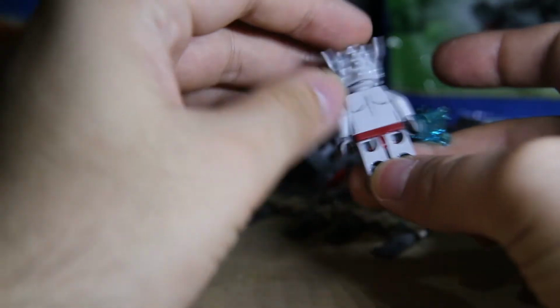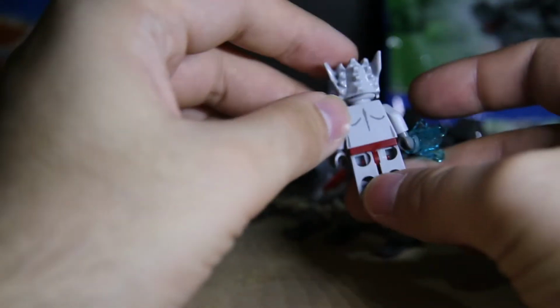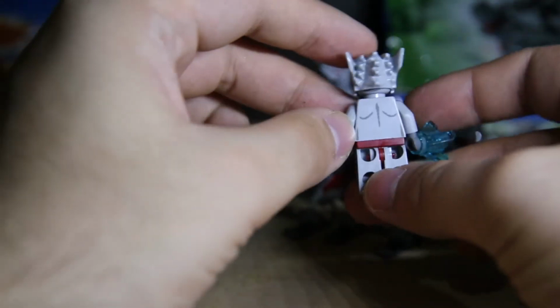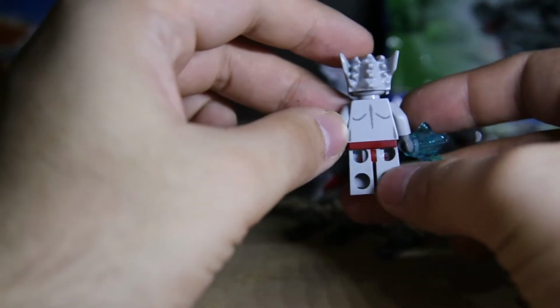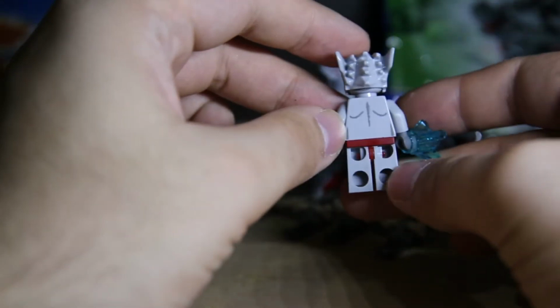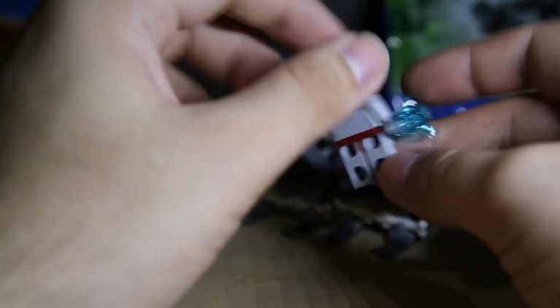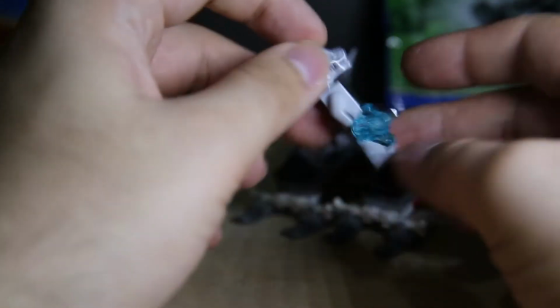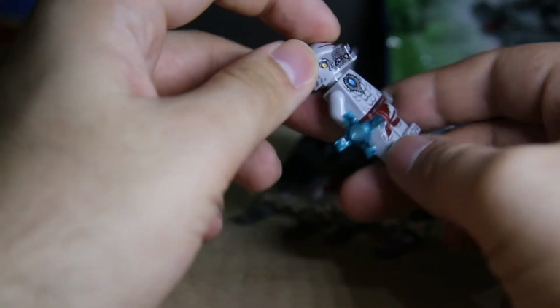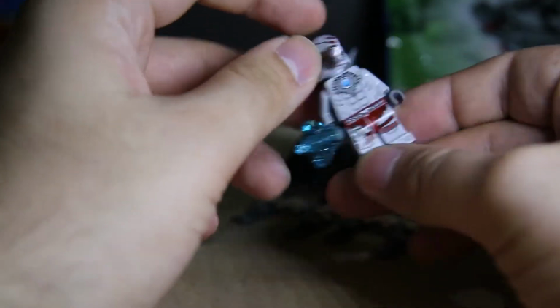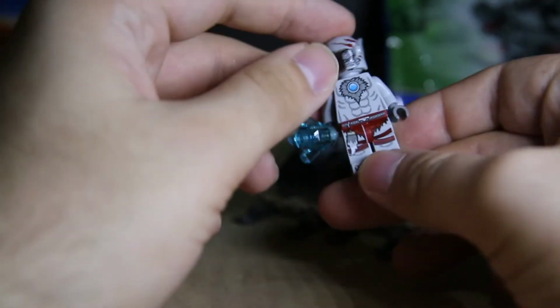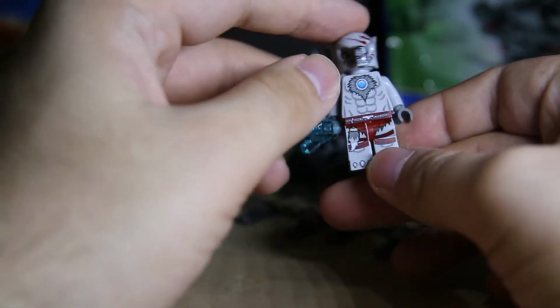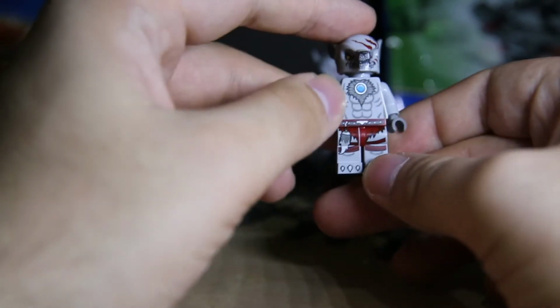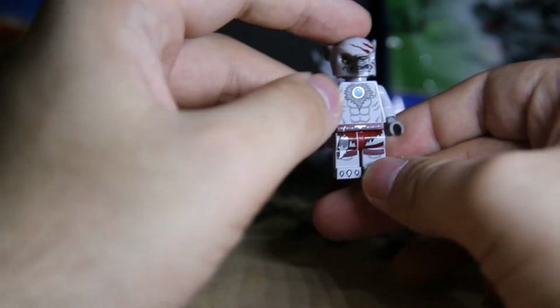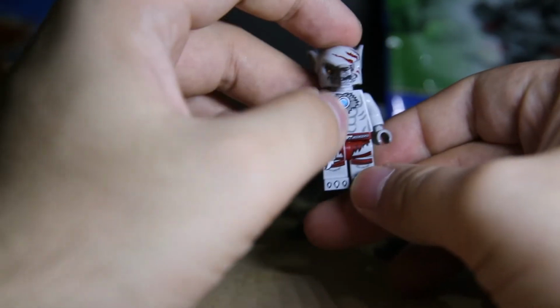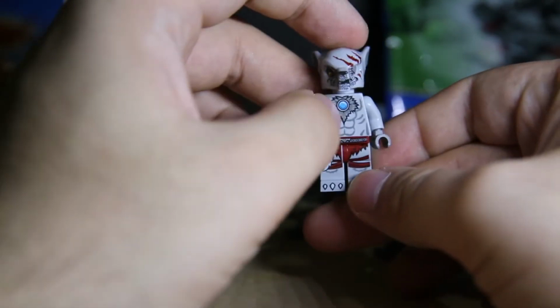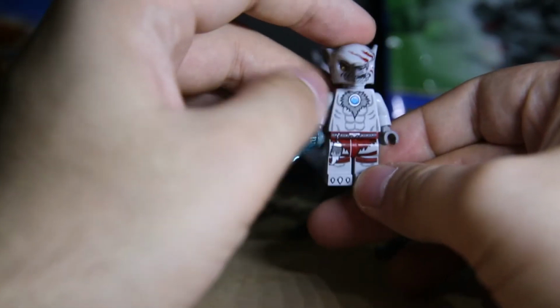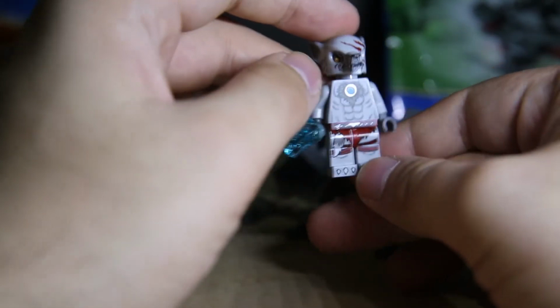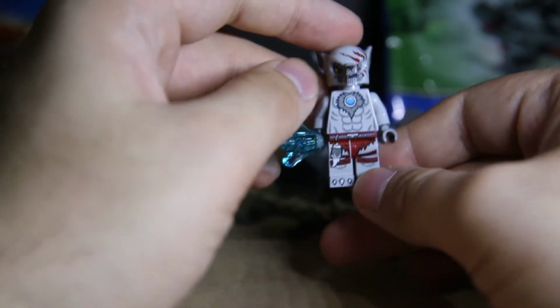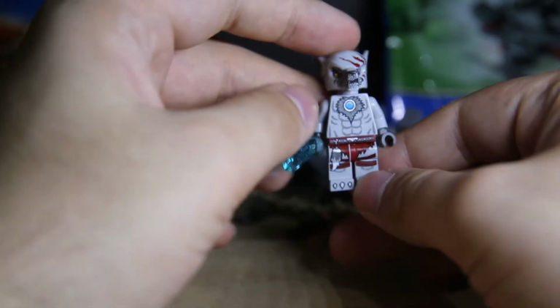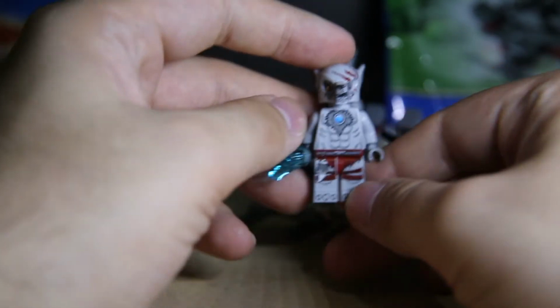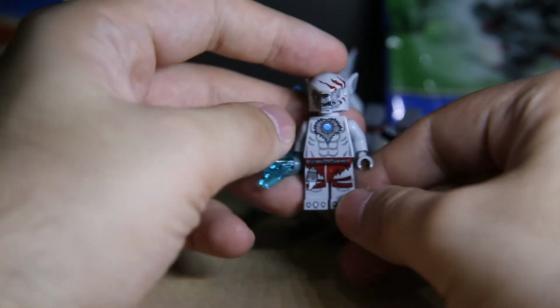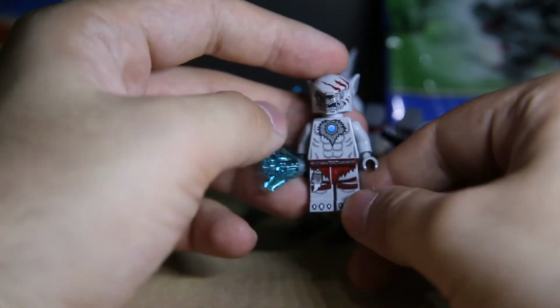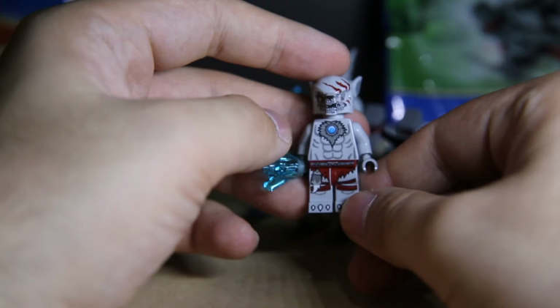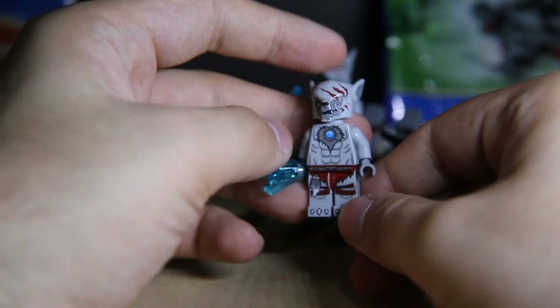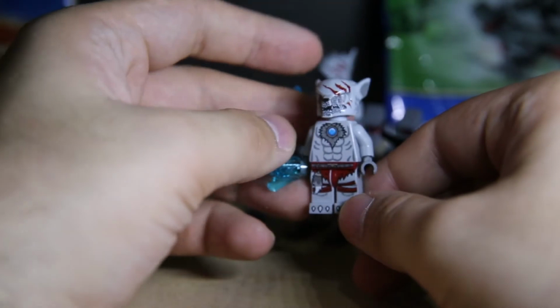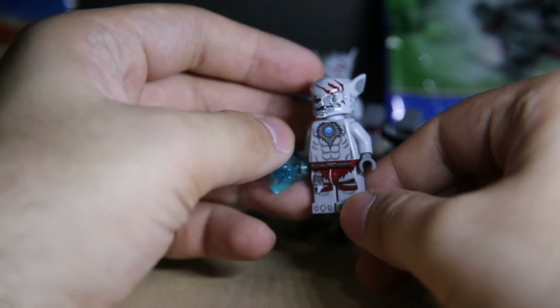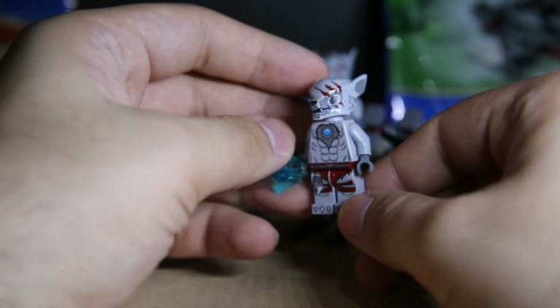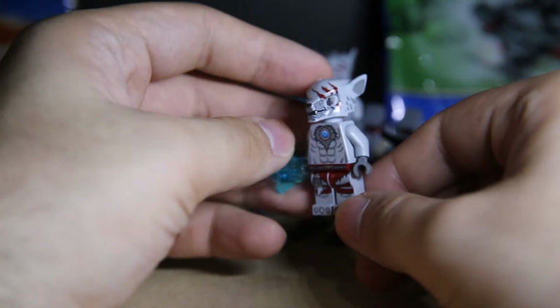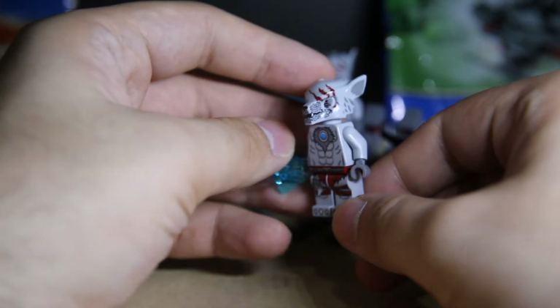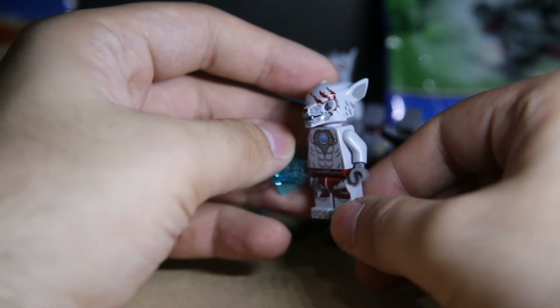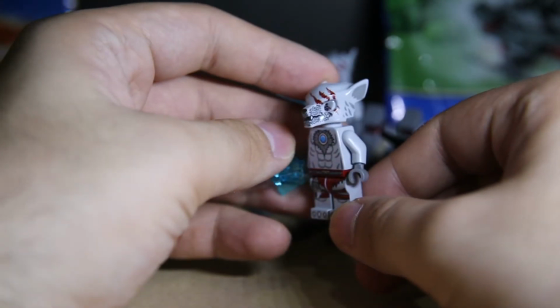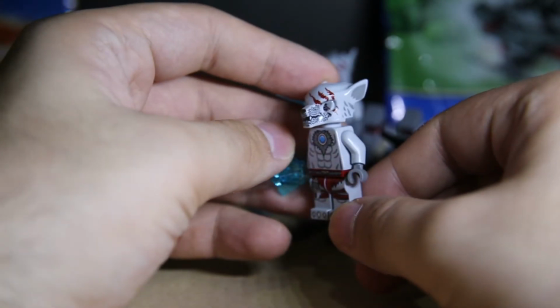Back print is very simple. Front print is very nice - got a little gem in his chest. He's like Iron Wolfman.